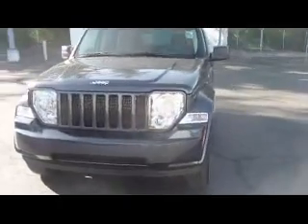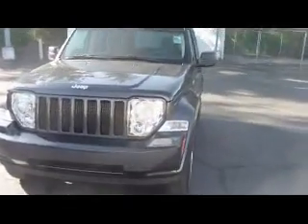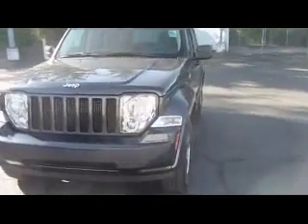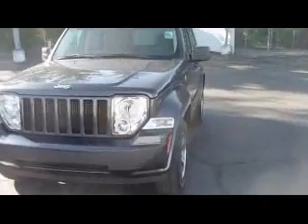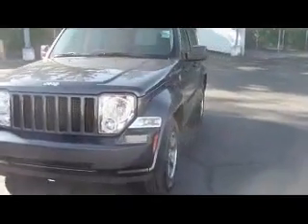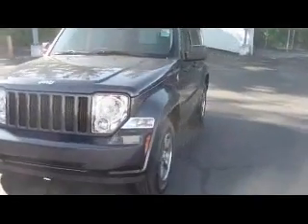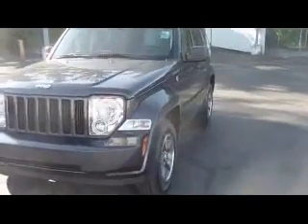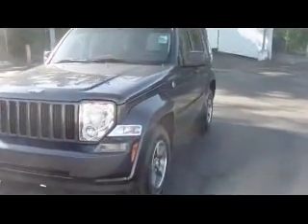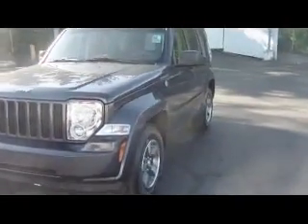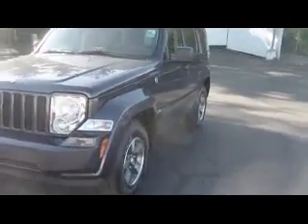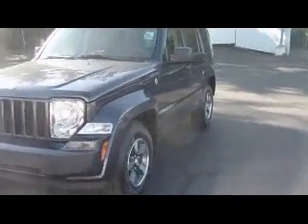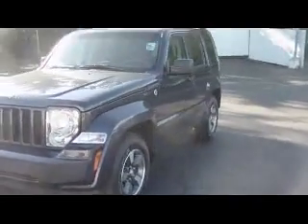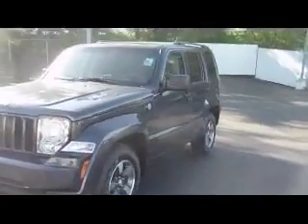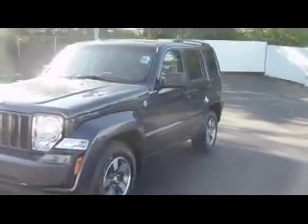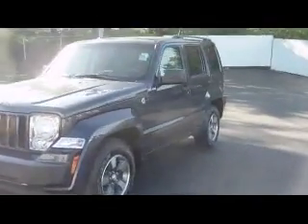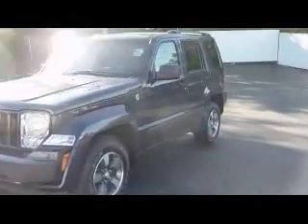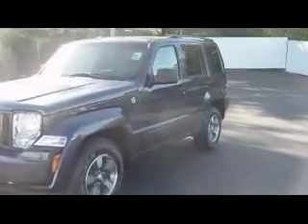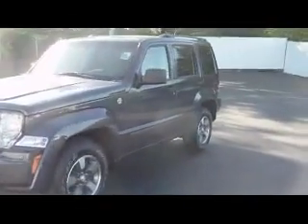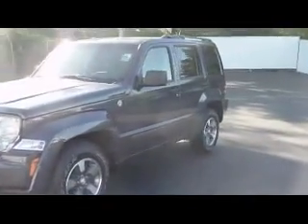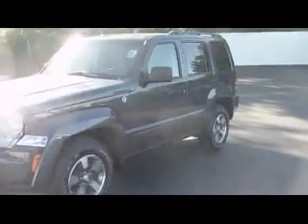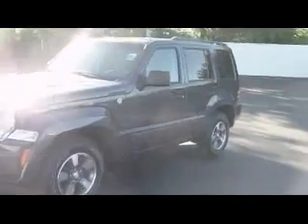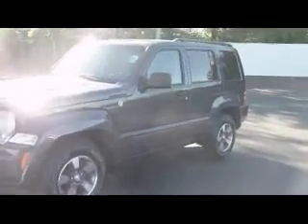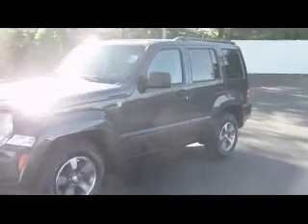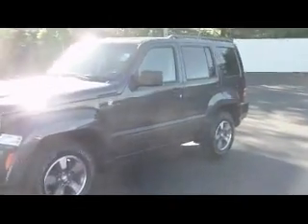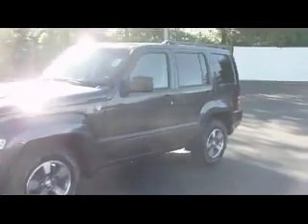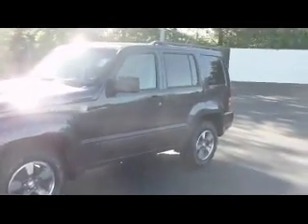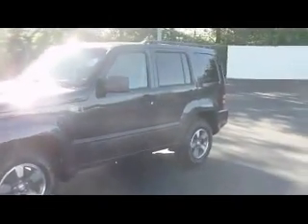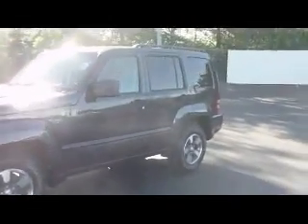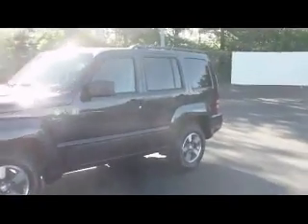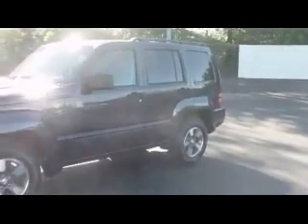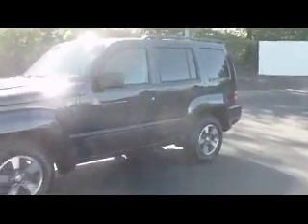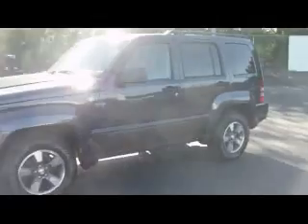Along the side here you have the alloy wheels. Each wheel has a tire pressure monitor to let you know when the tires are getting low.